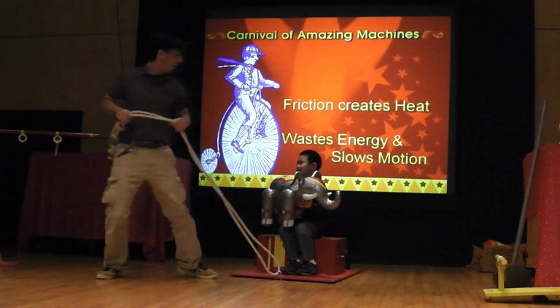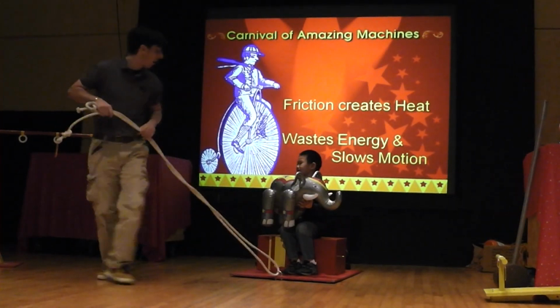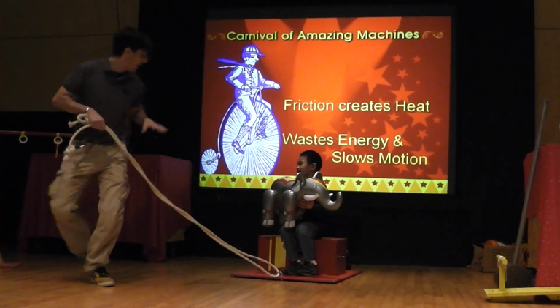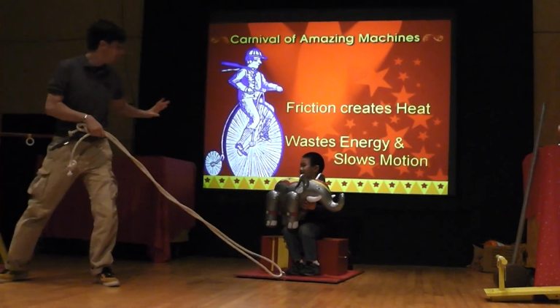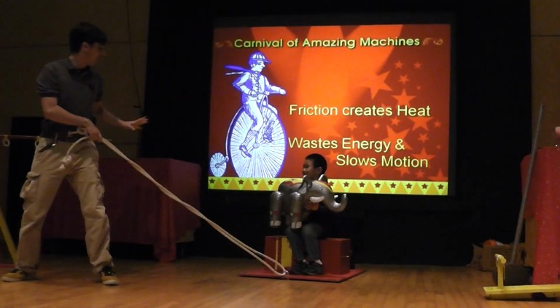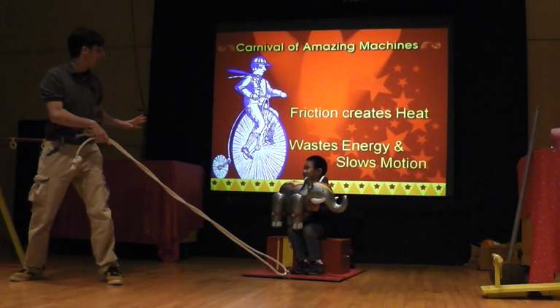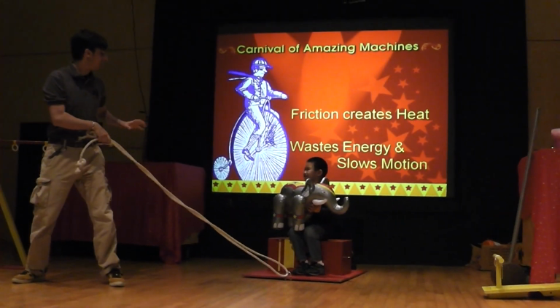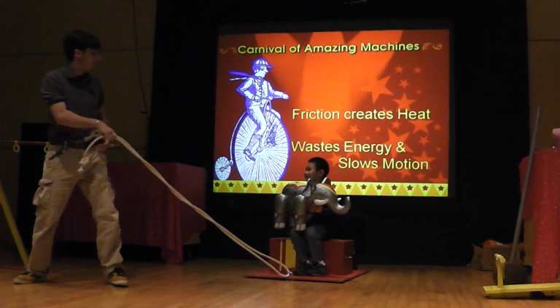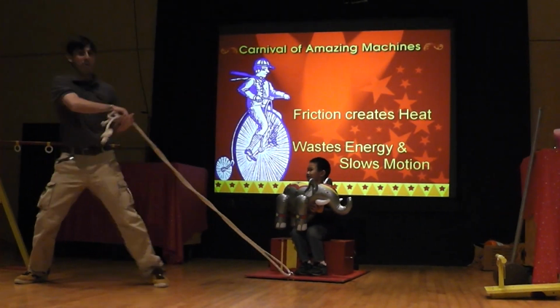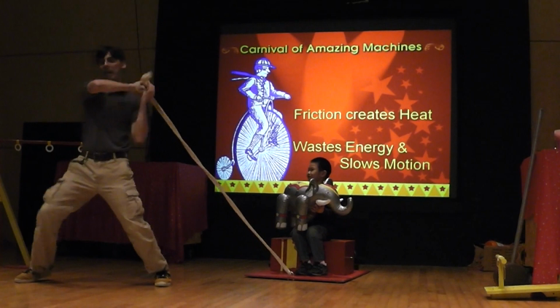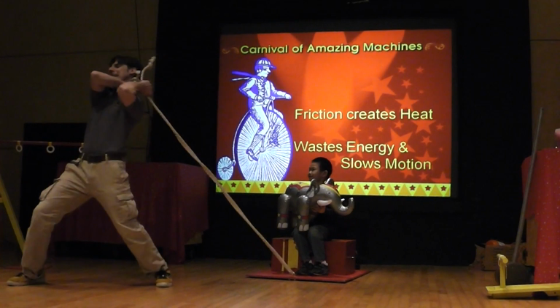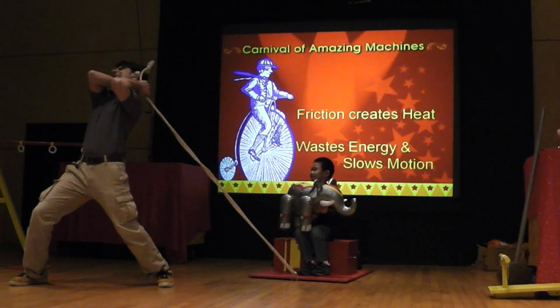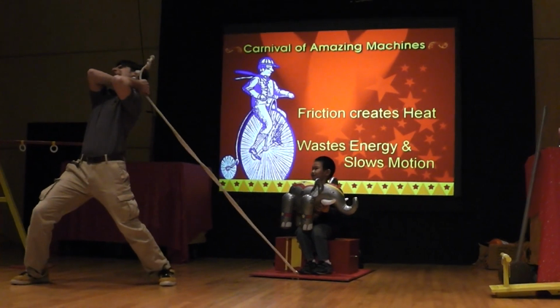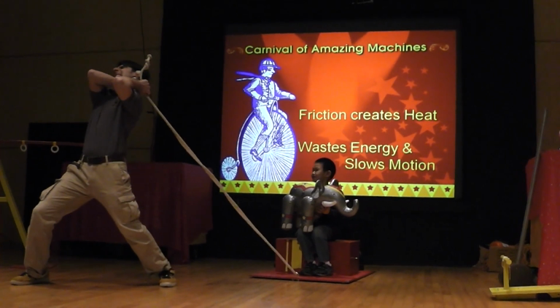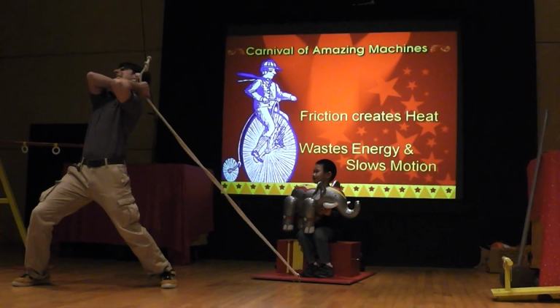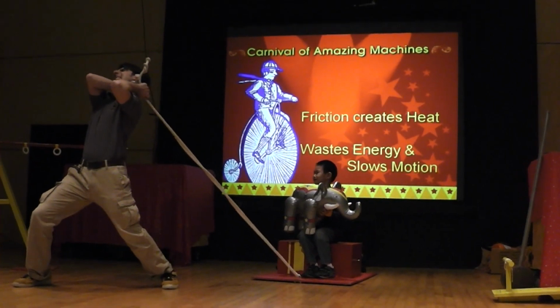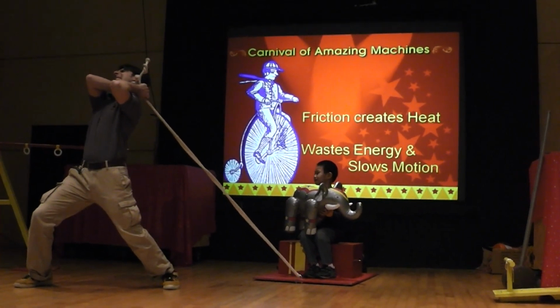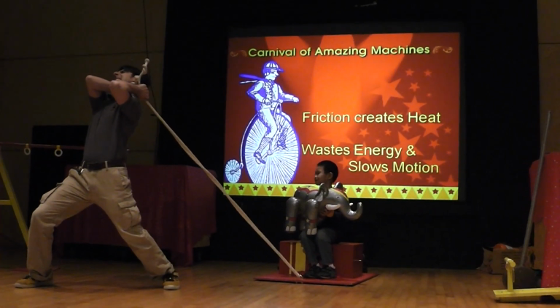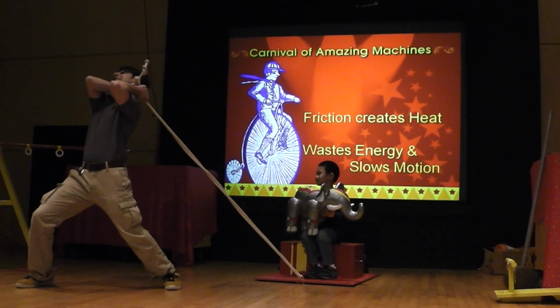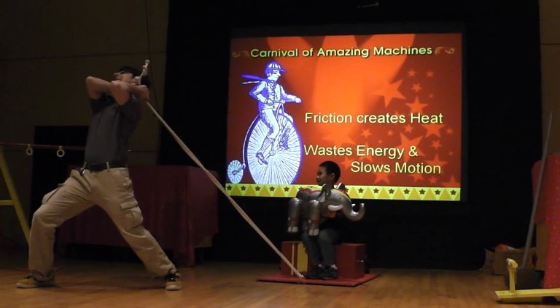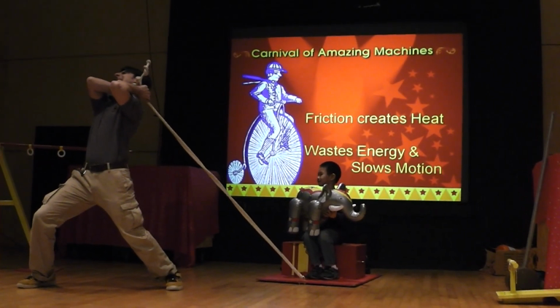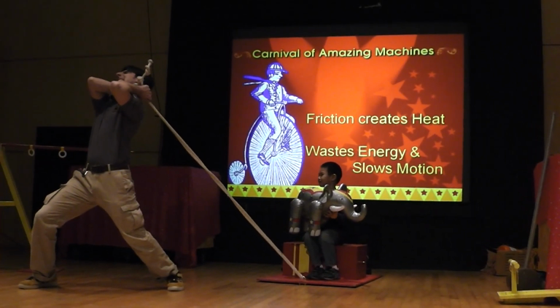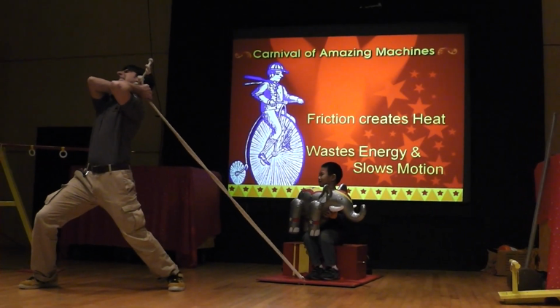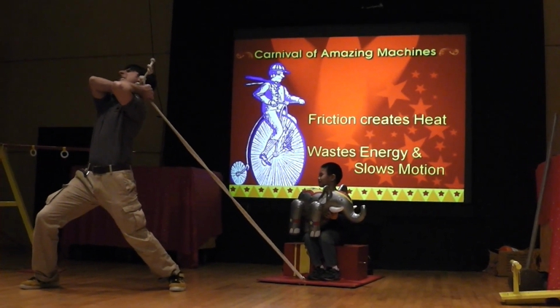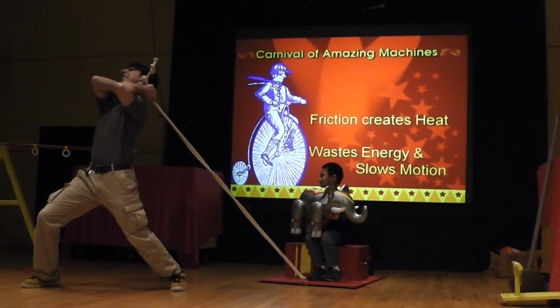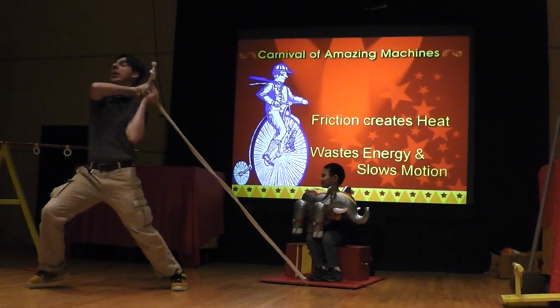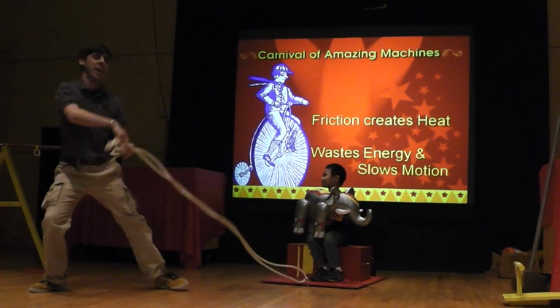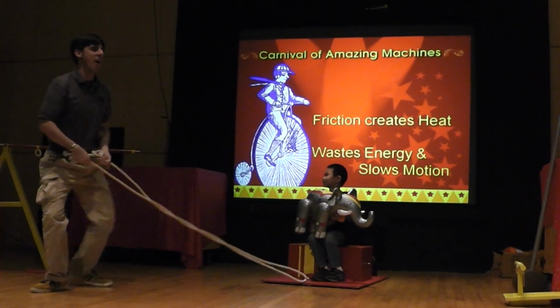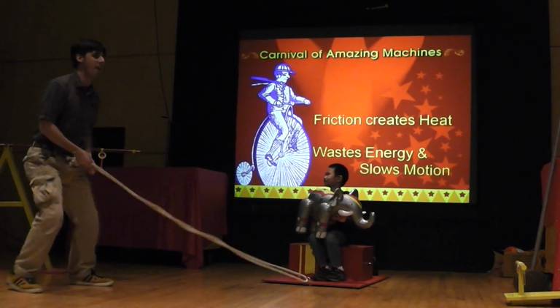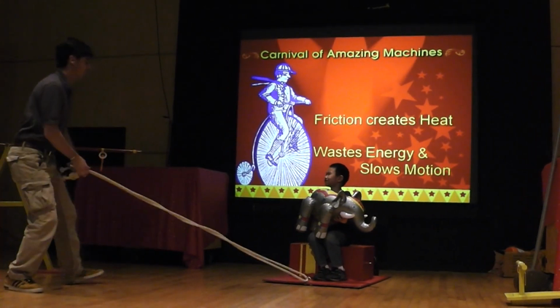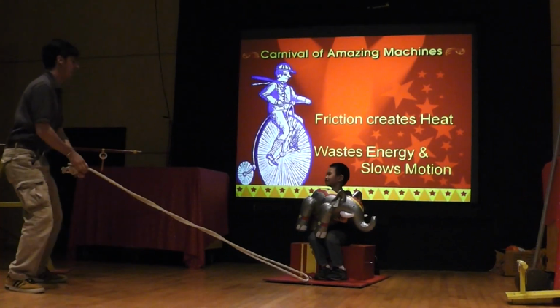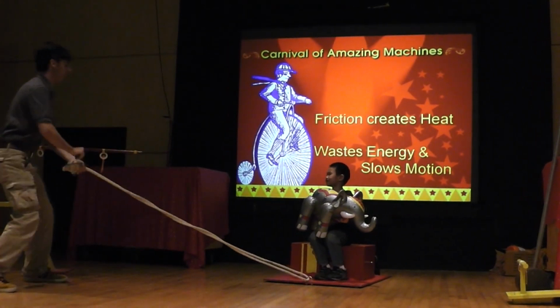Okay, Eric, ready? Hold on to your hats. Here we go, Eric, ready? Alright, Eric, let's try it again, ready?